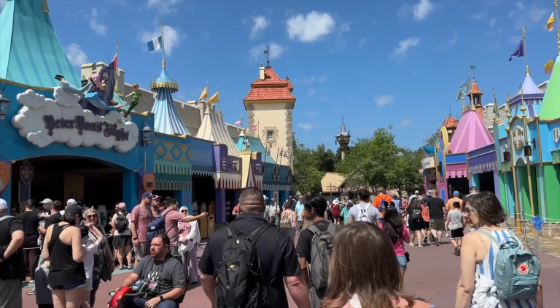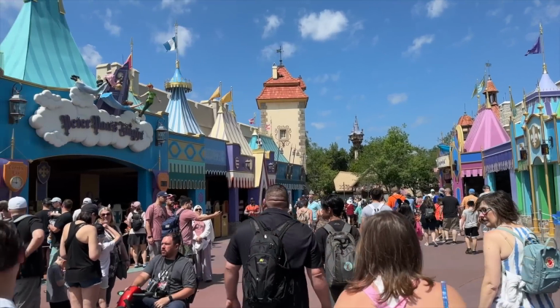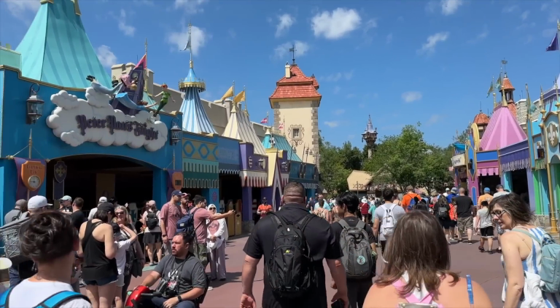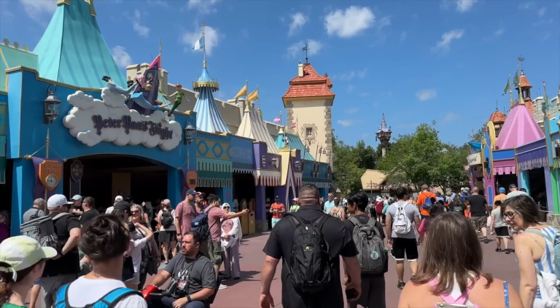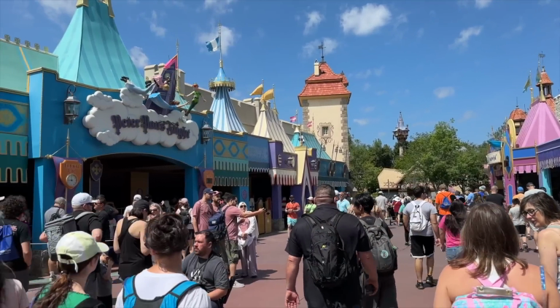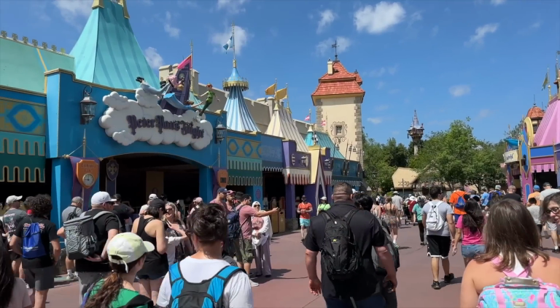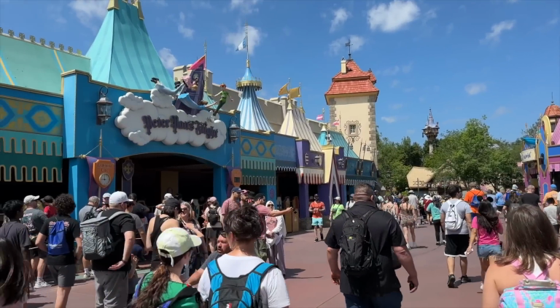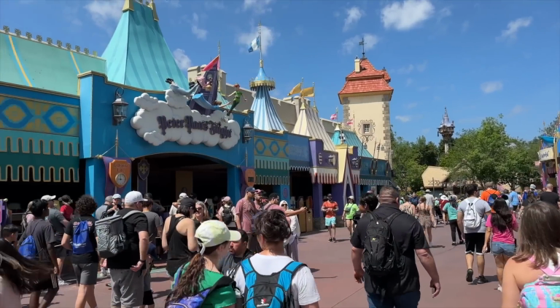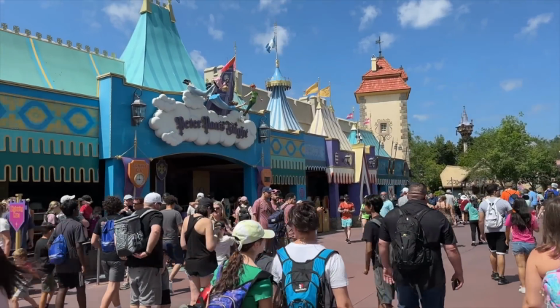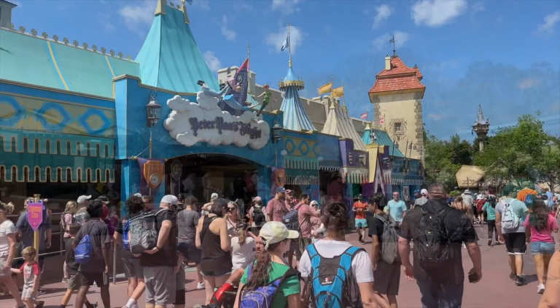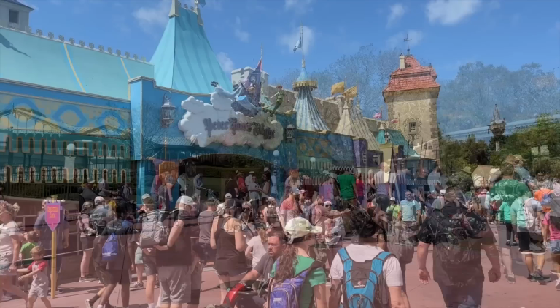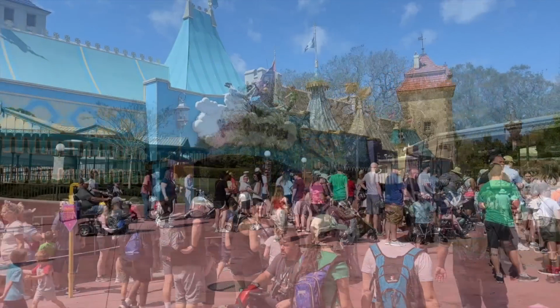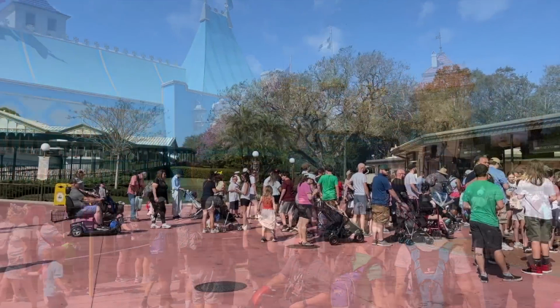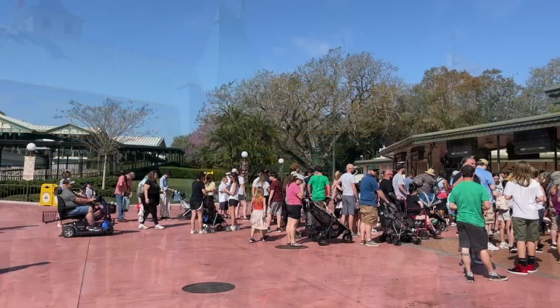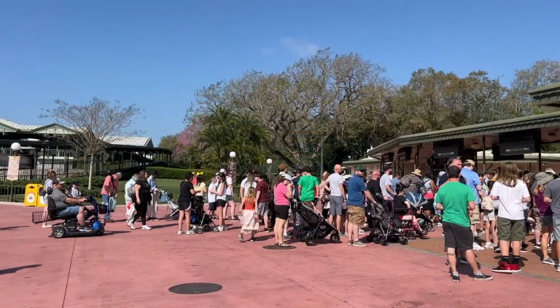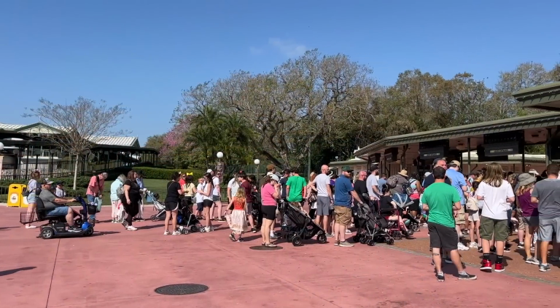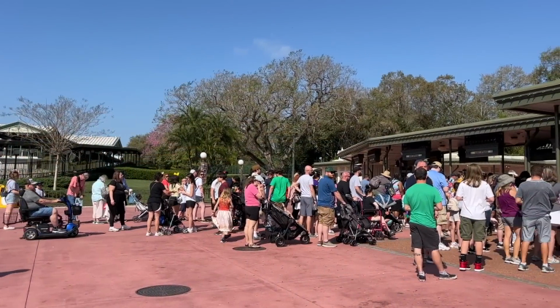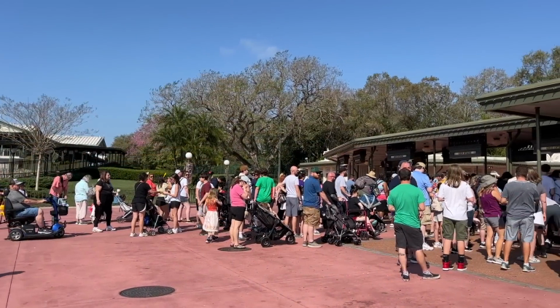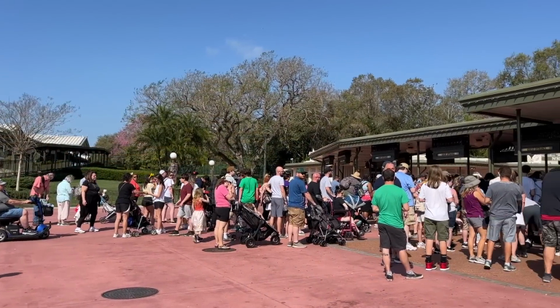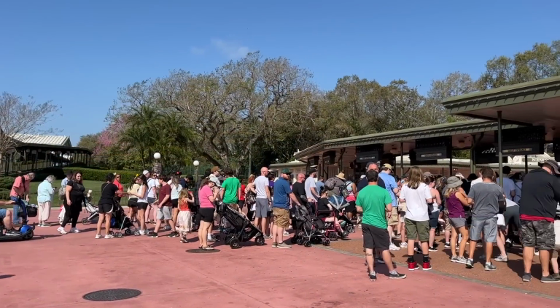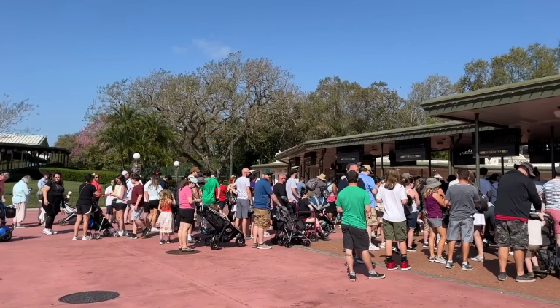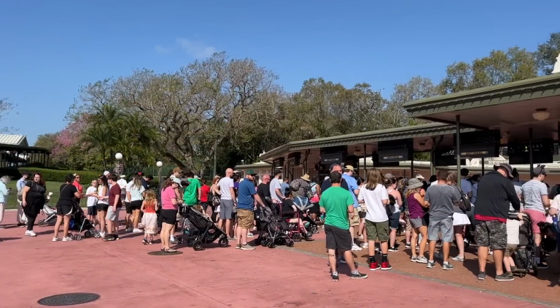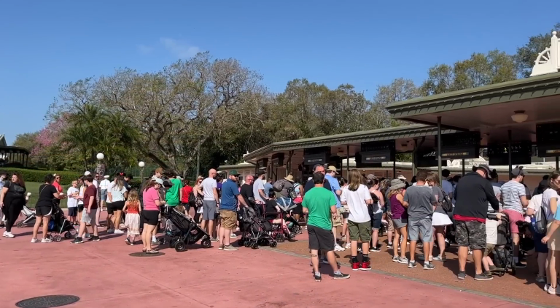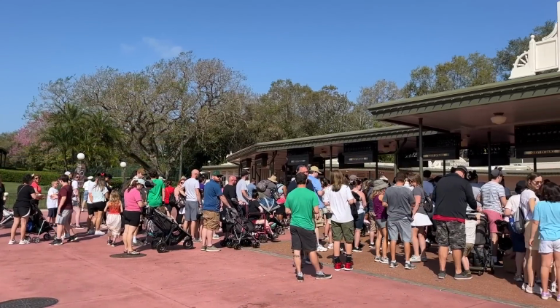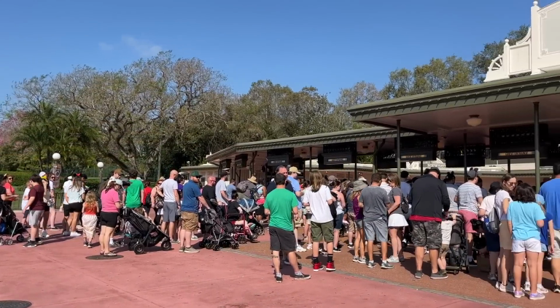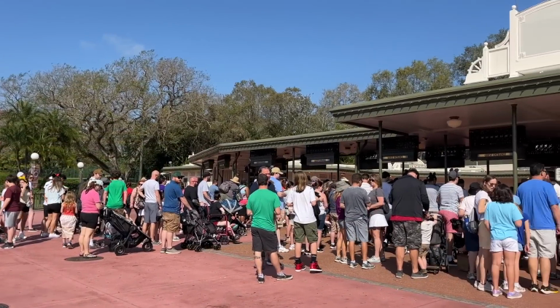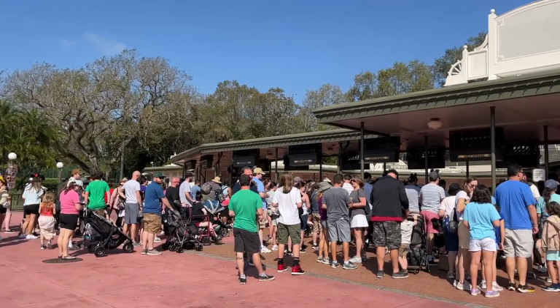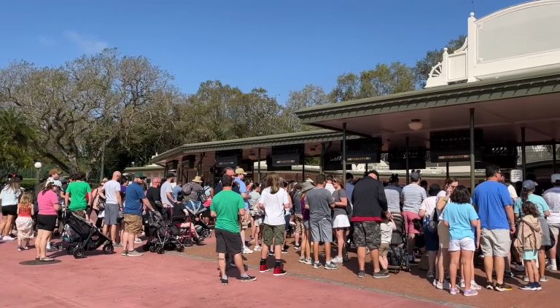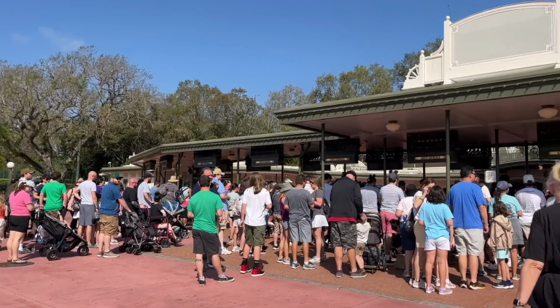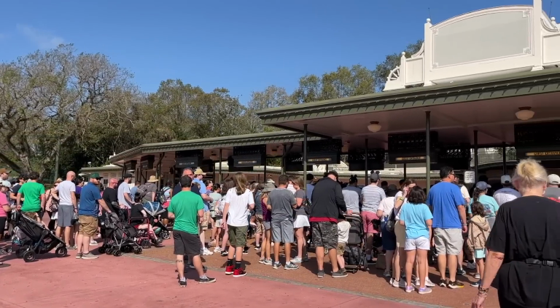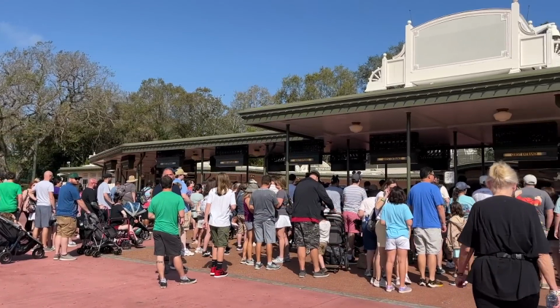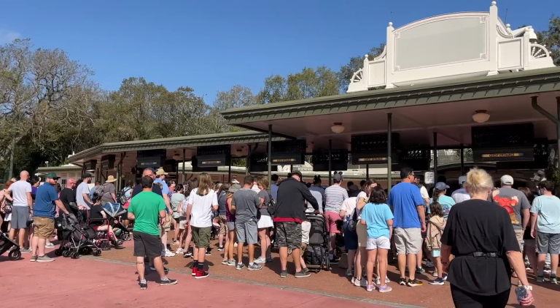Now this is at Disney World. Disneyland also has Genie Plus, but that's going to be a different video.